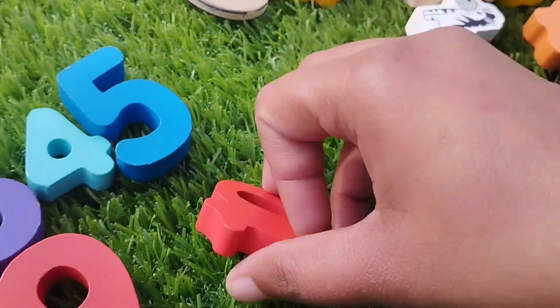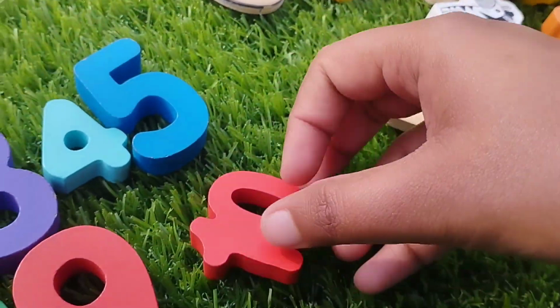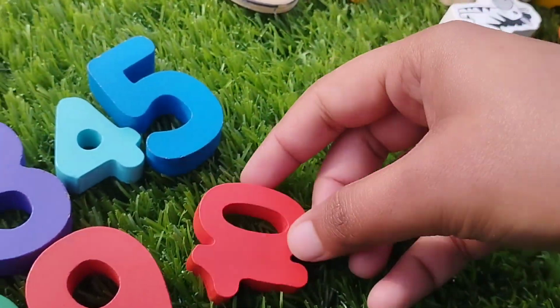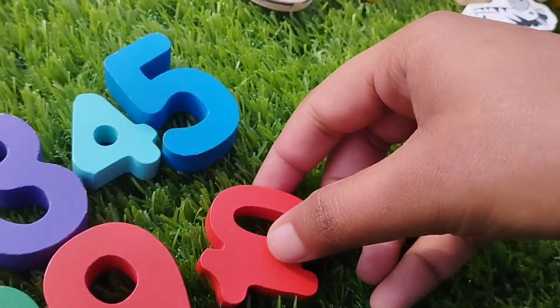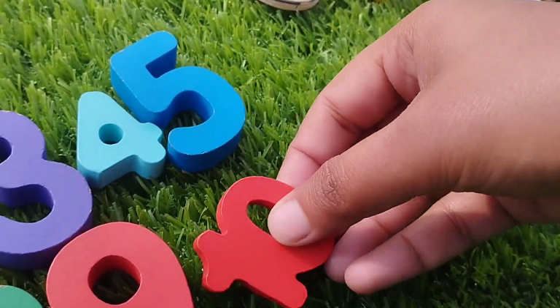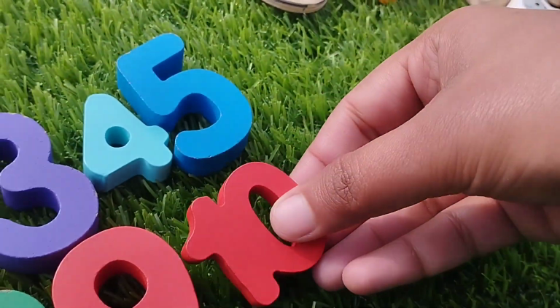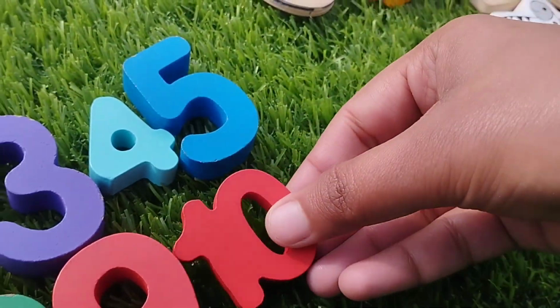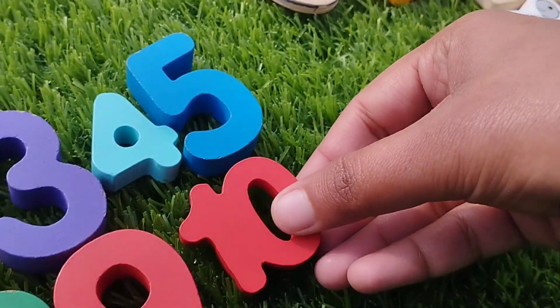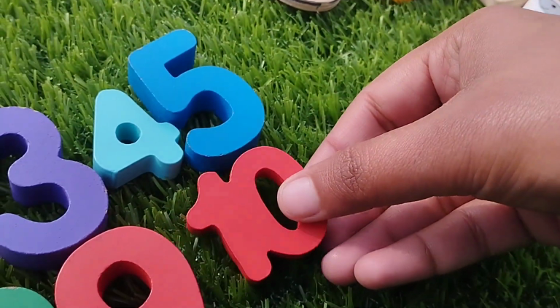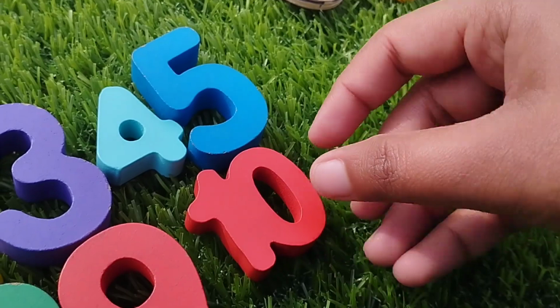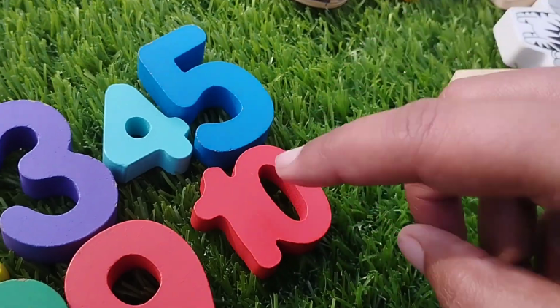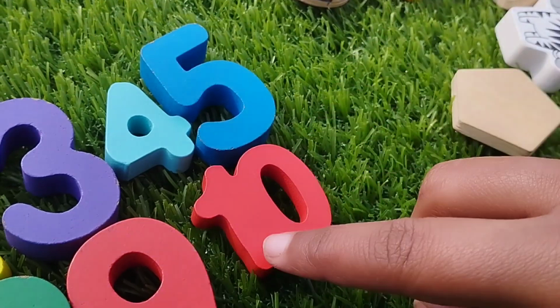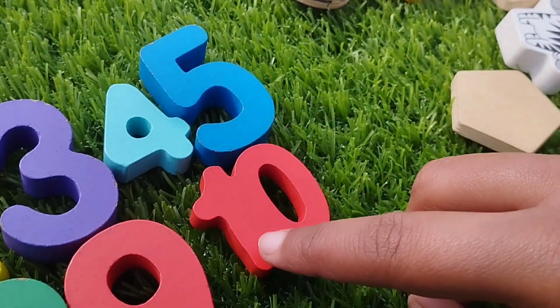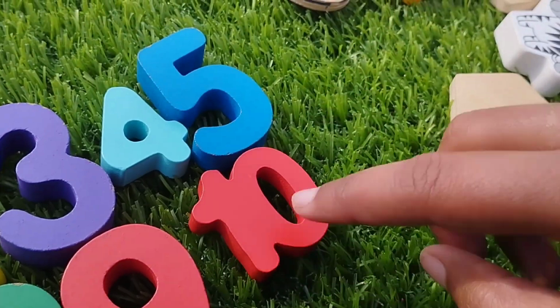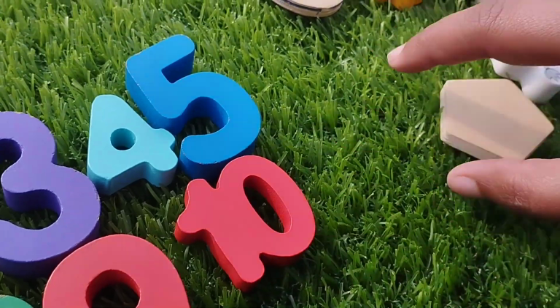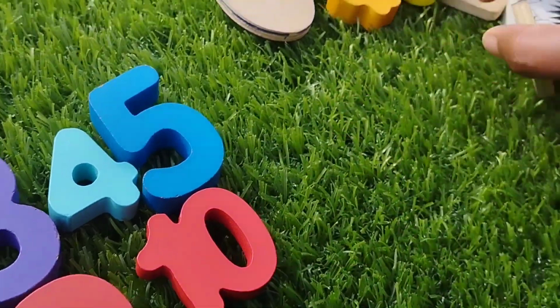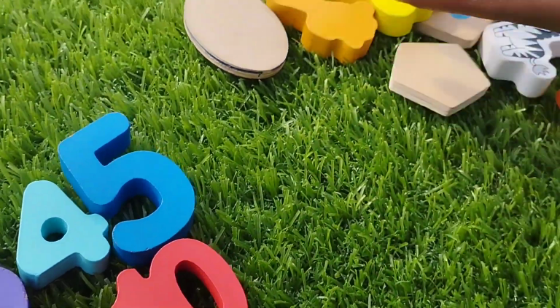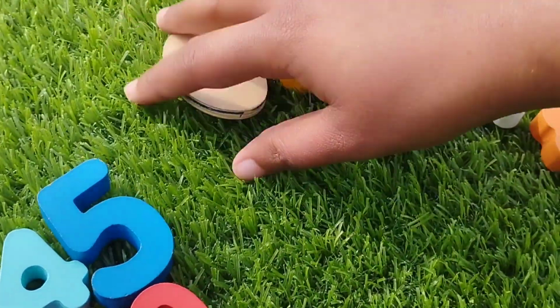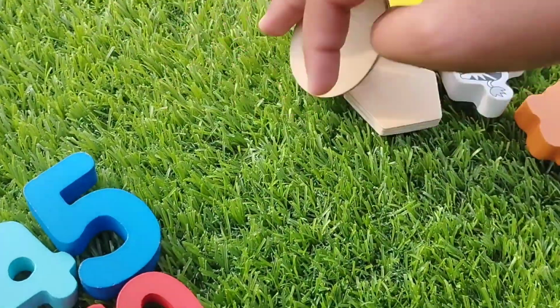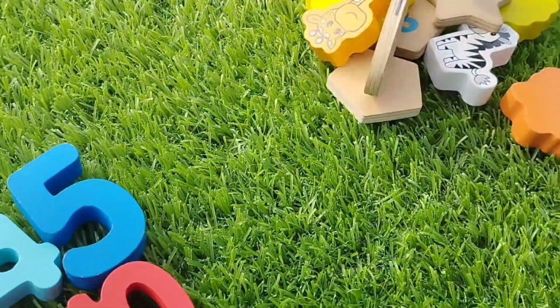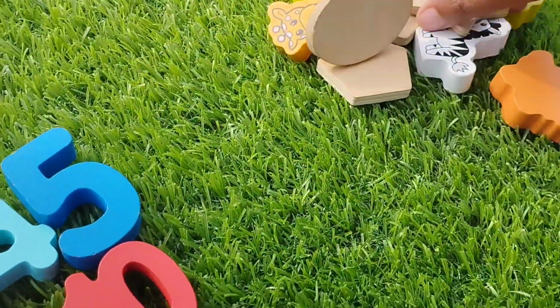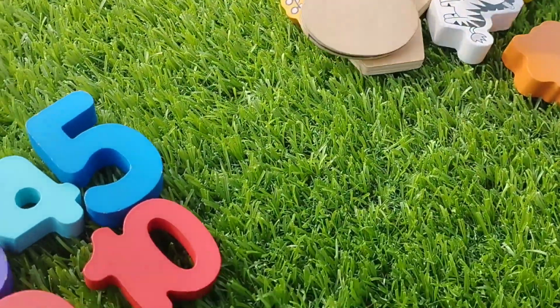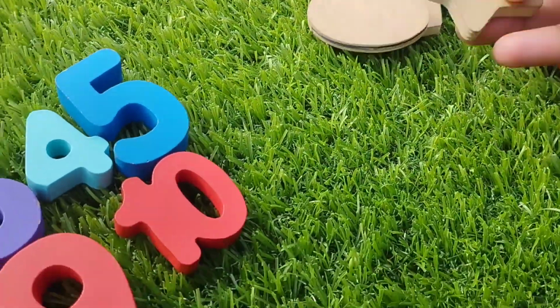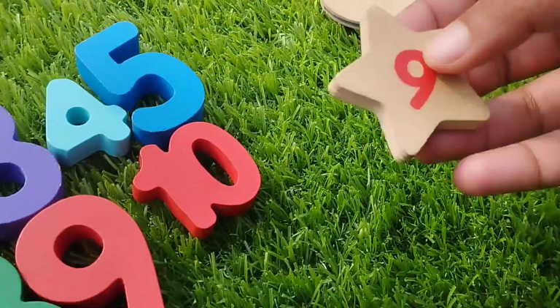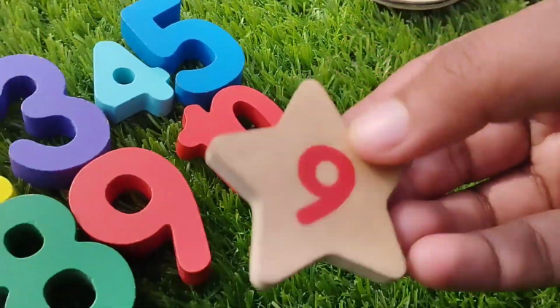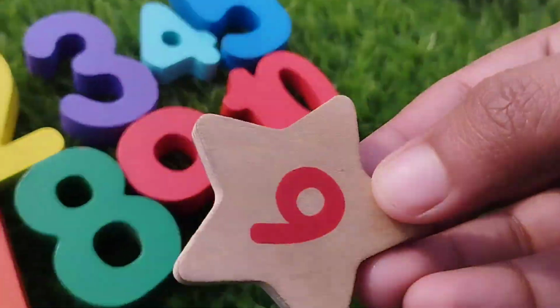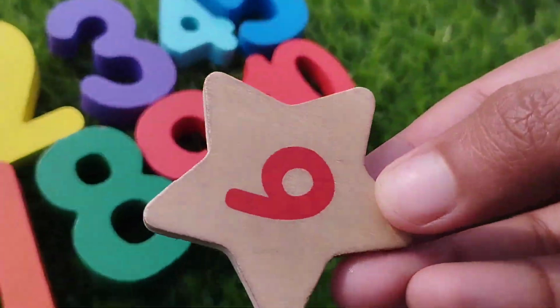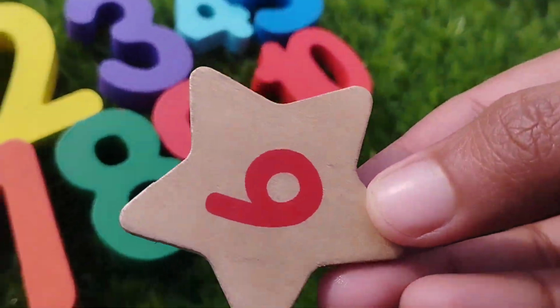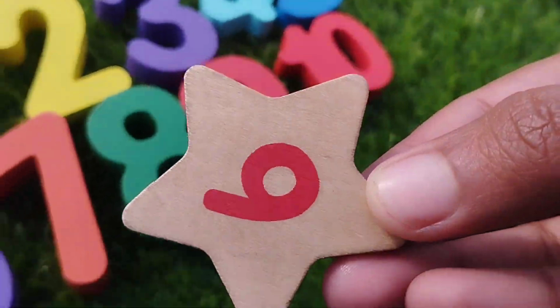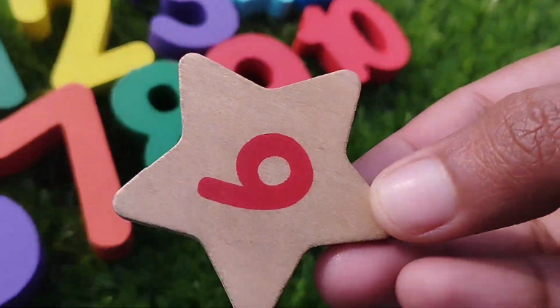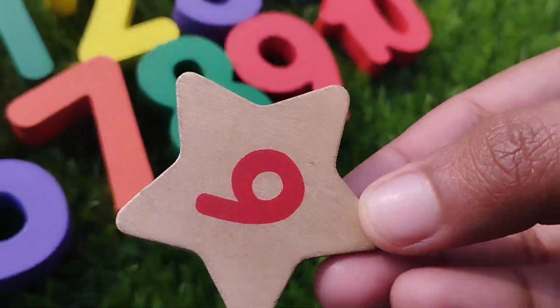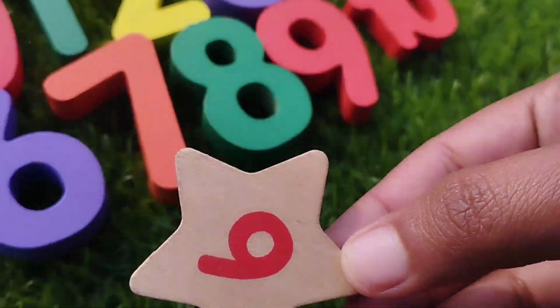One. Zero. Ten. Let's learn some shapes names.